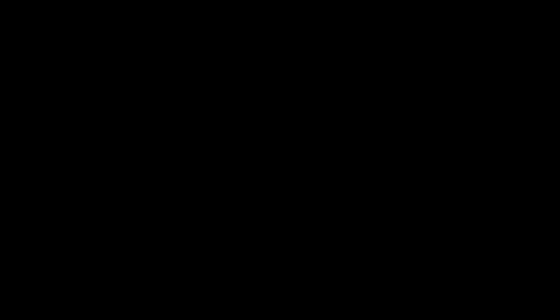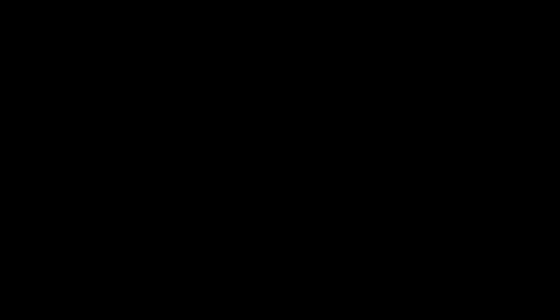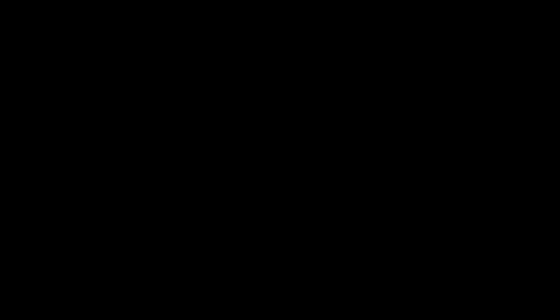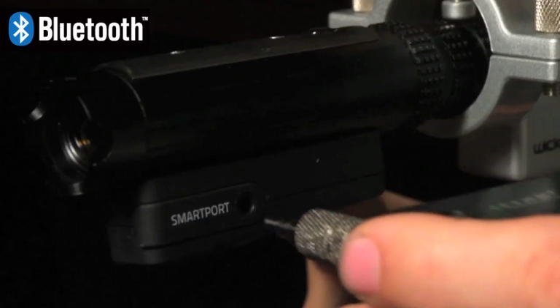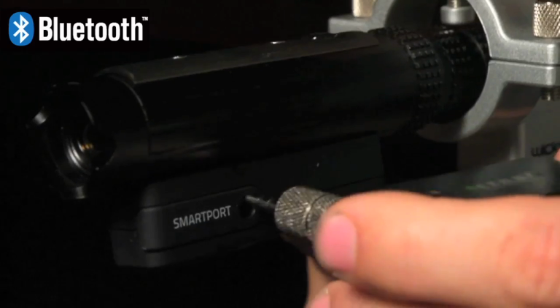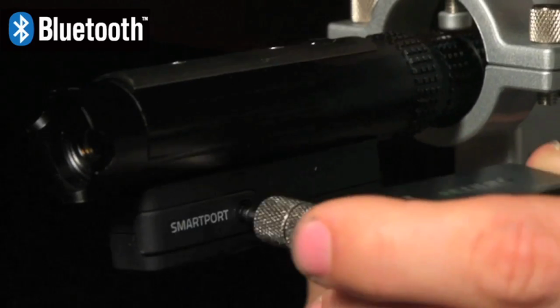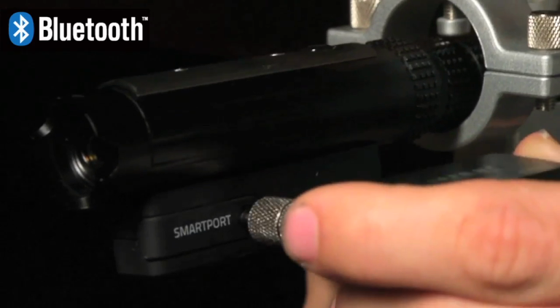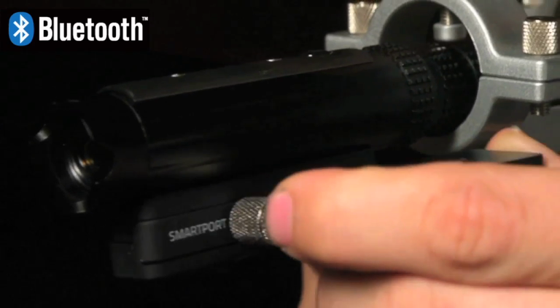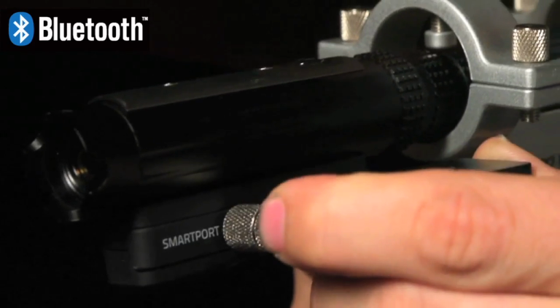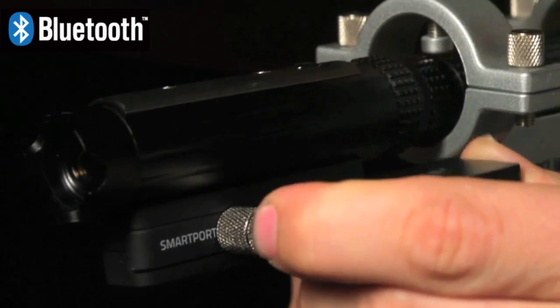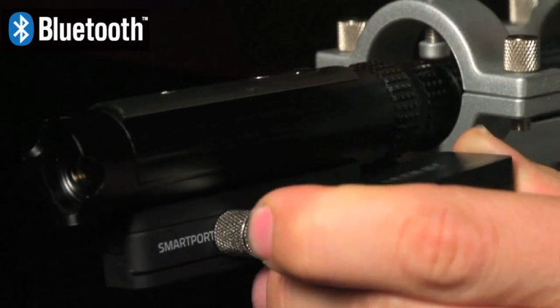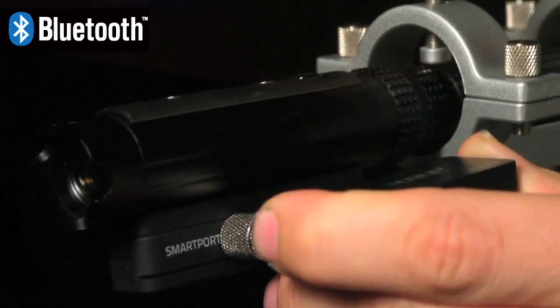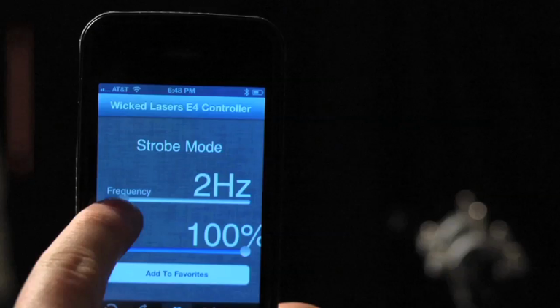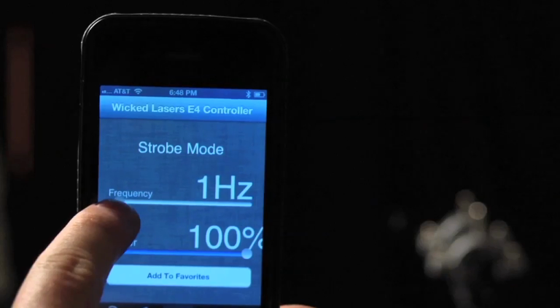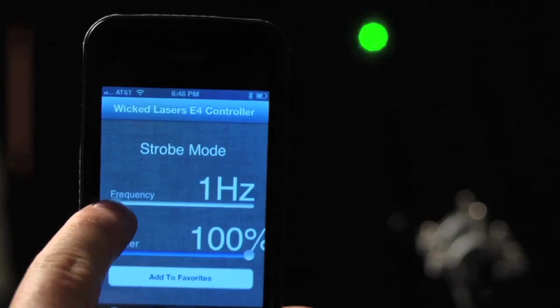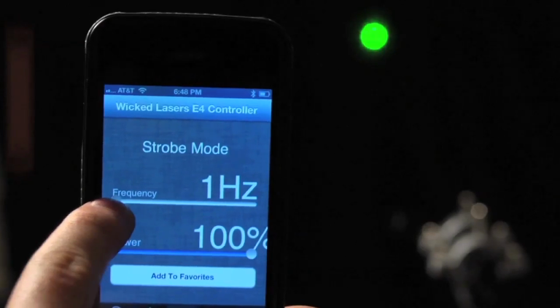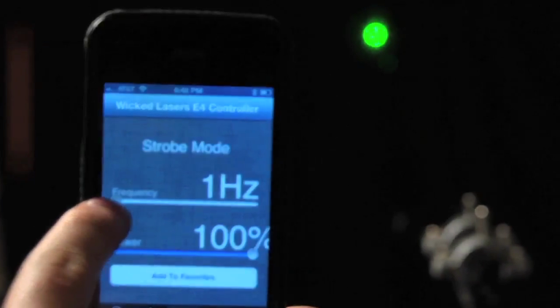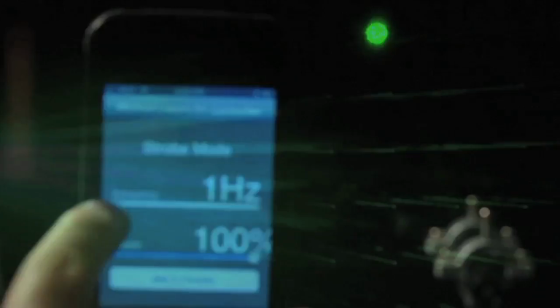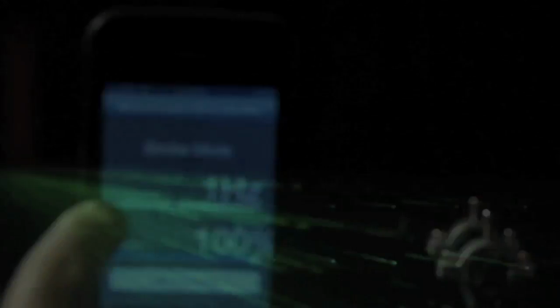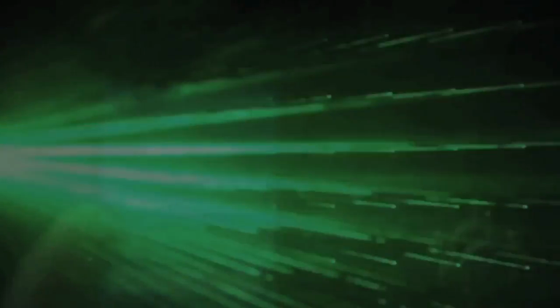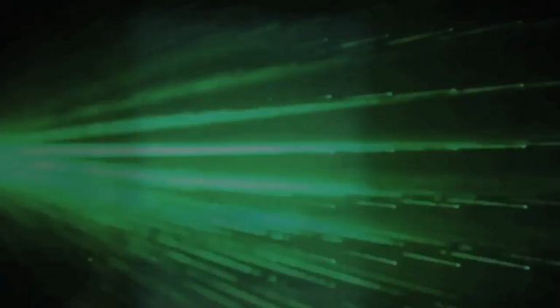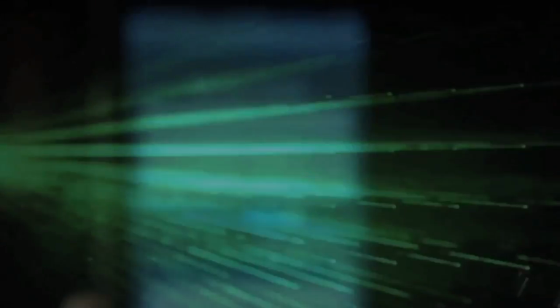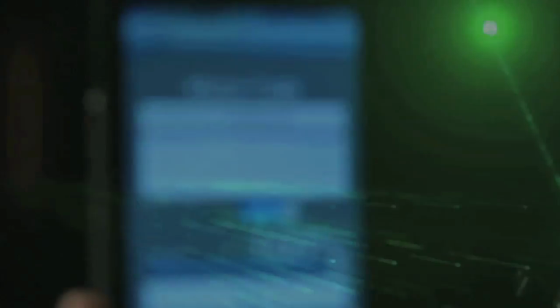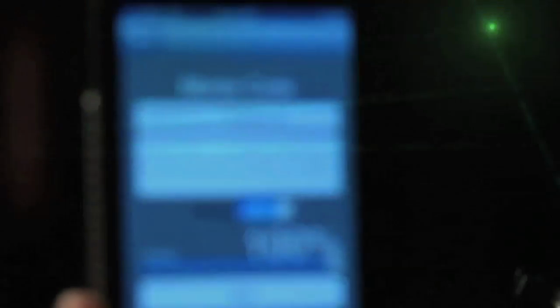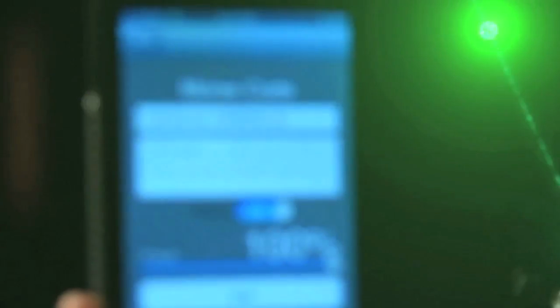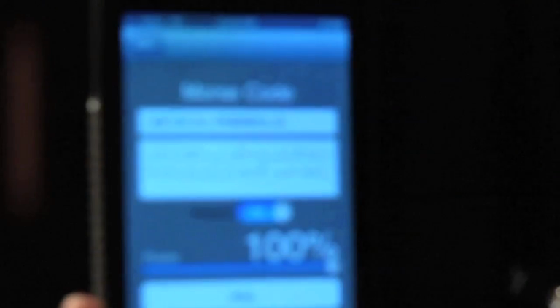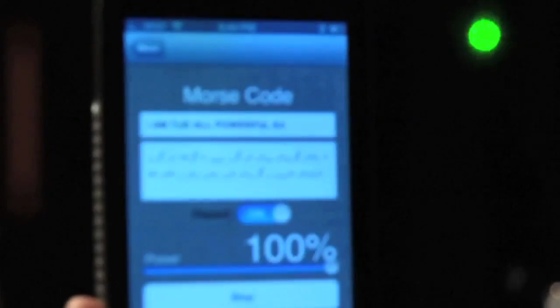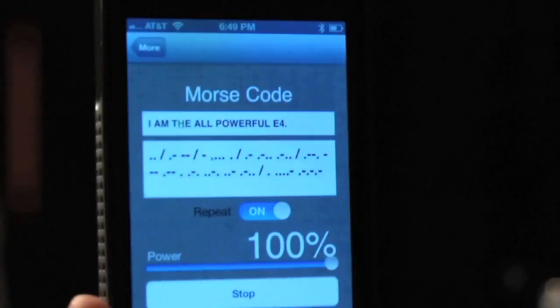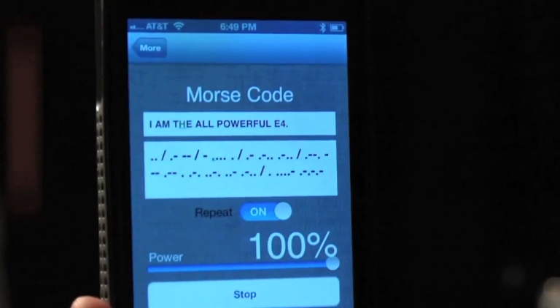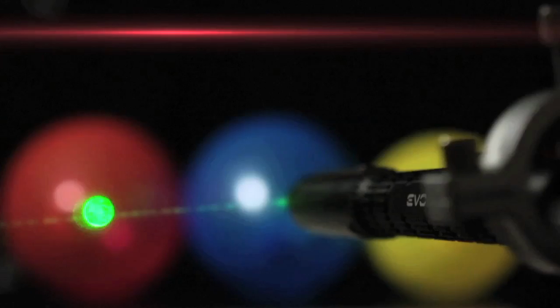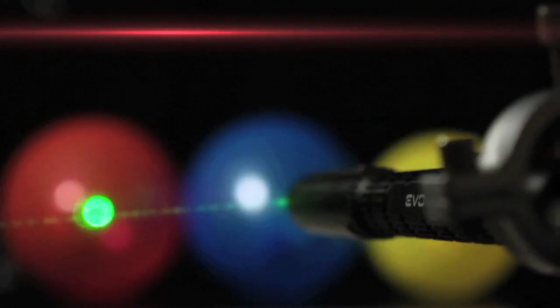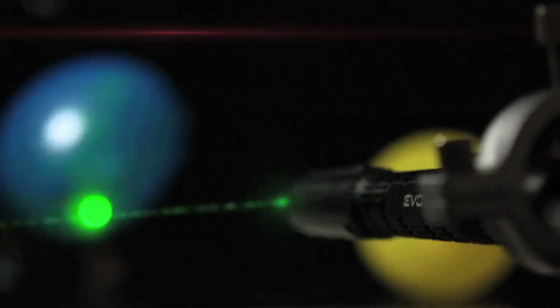The EVO can be controlled wirelessly from your smartphone, giving you unlimited ways to control its power.